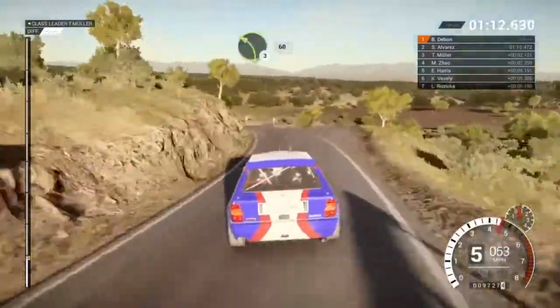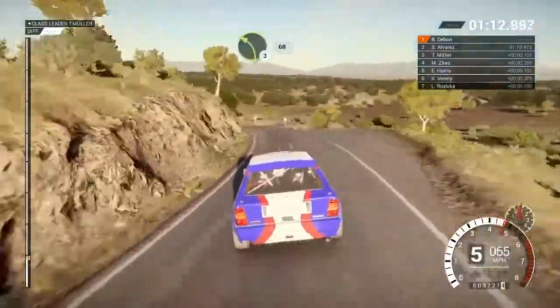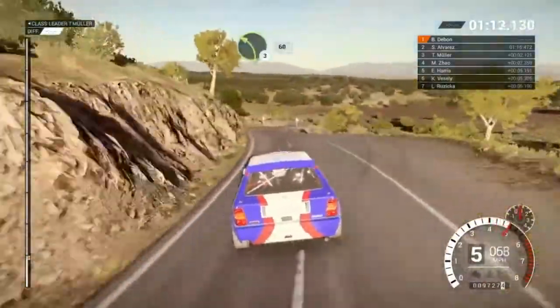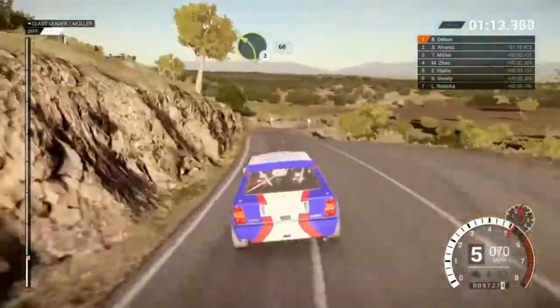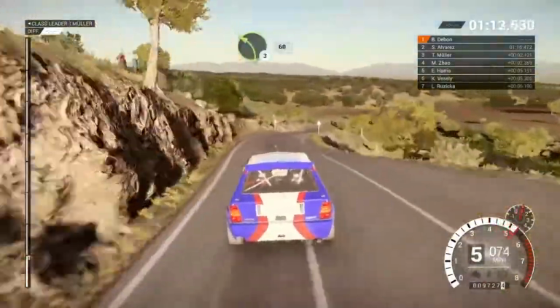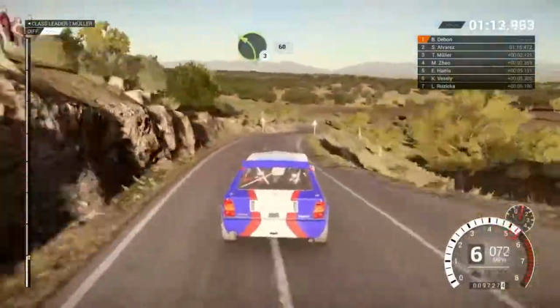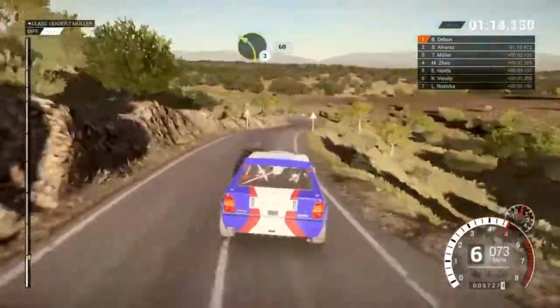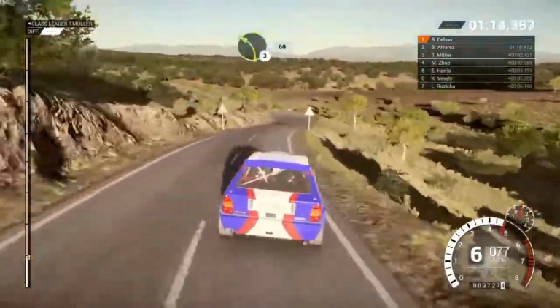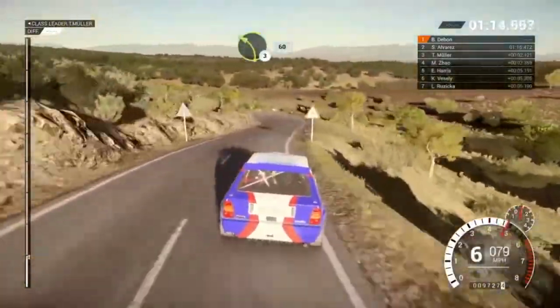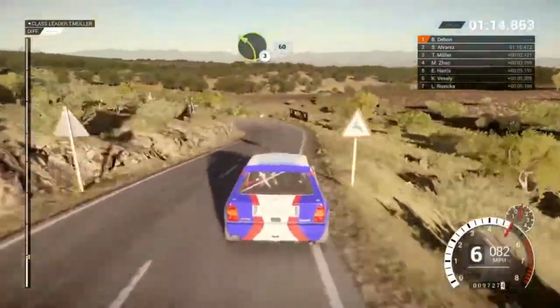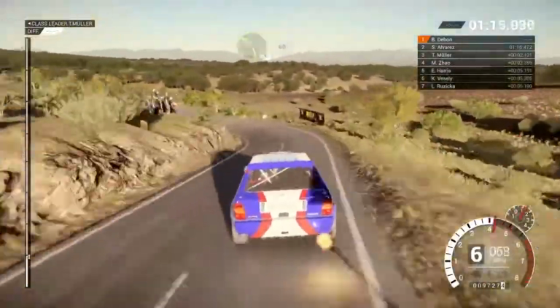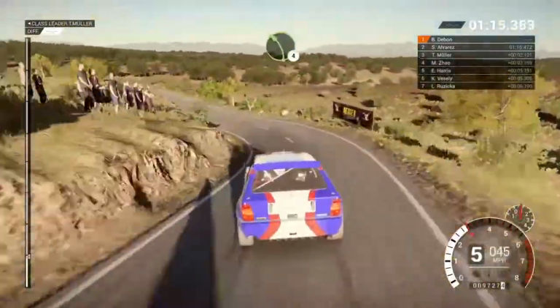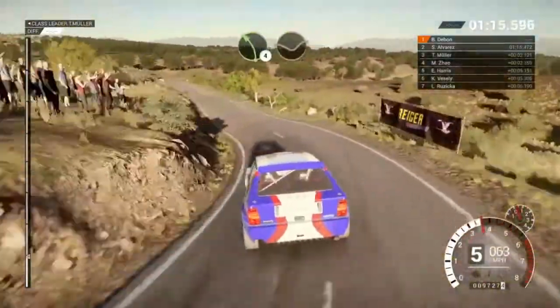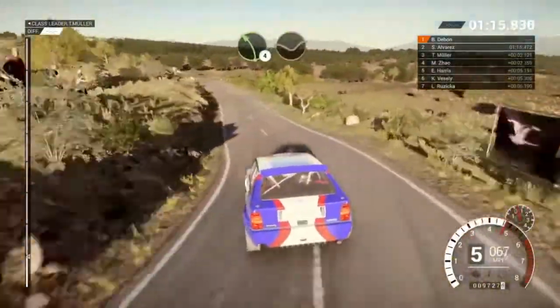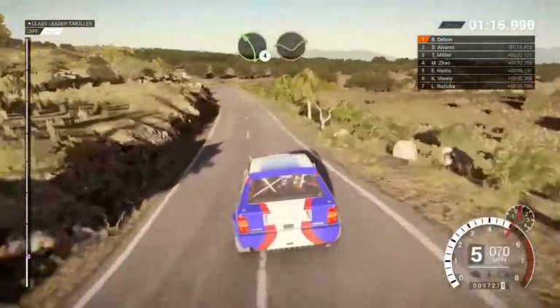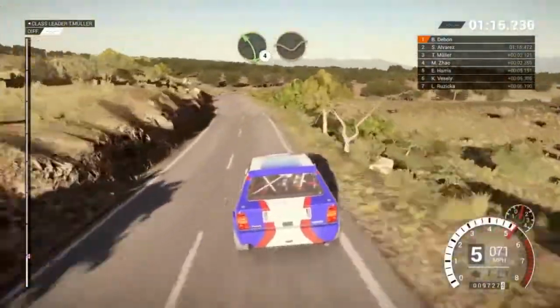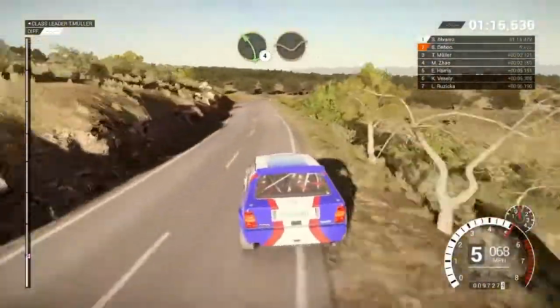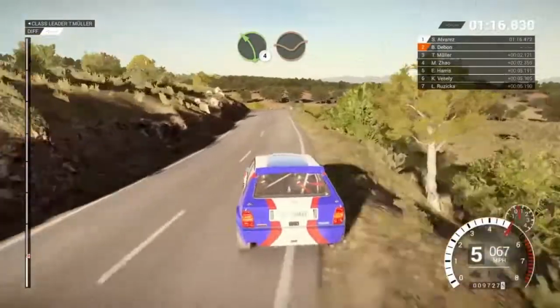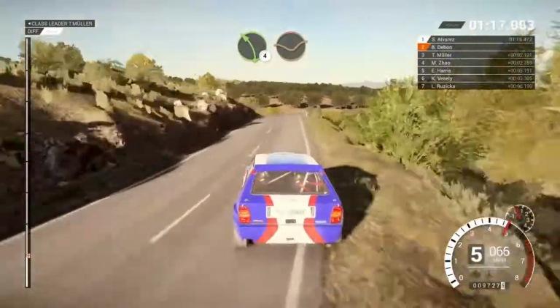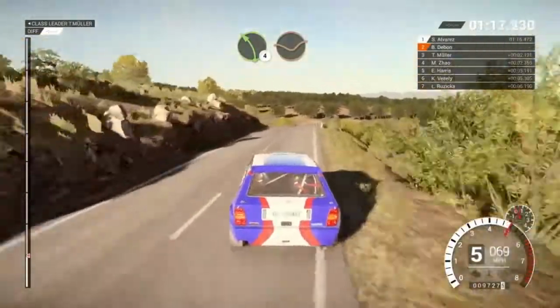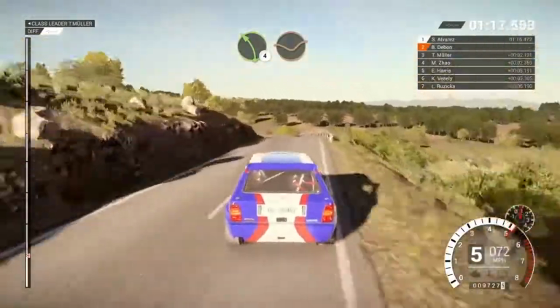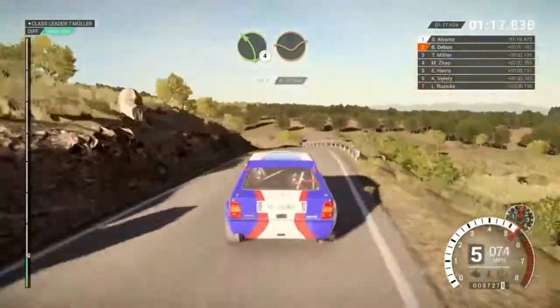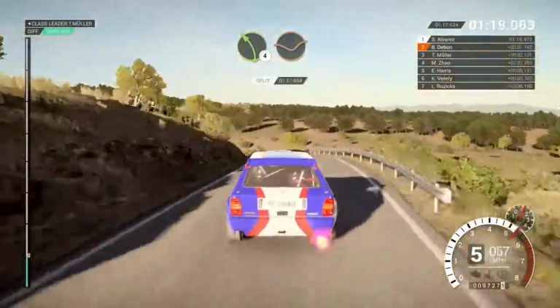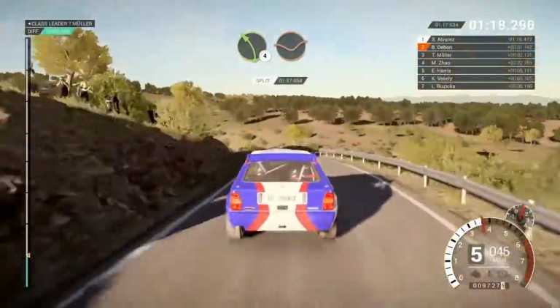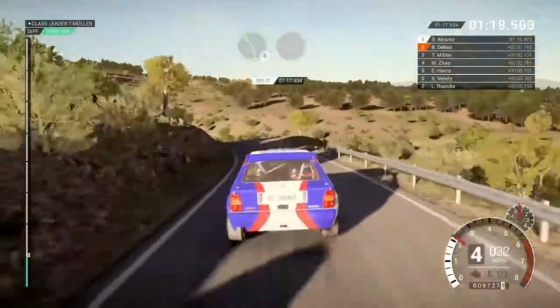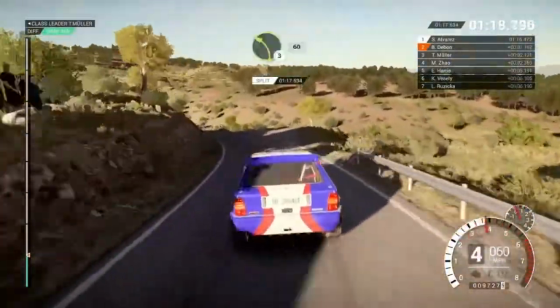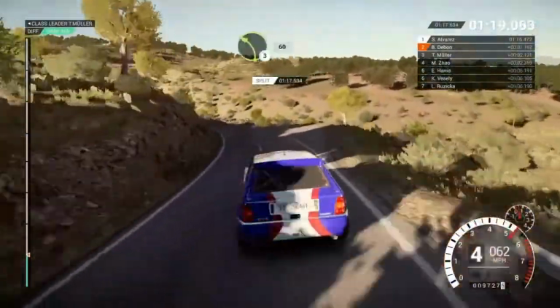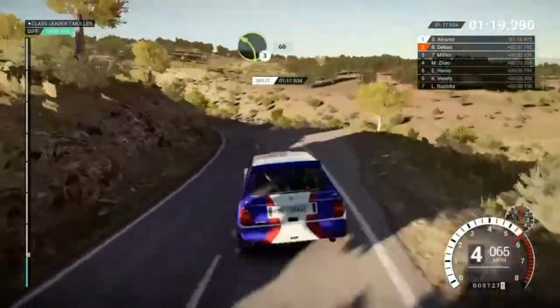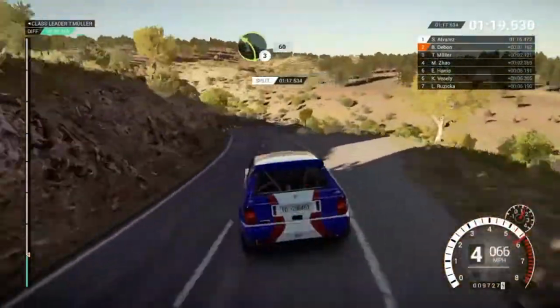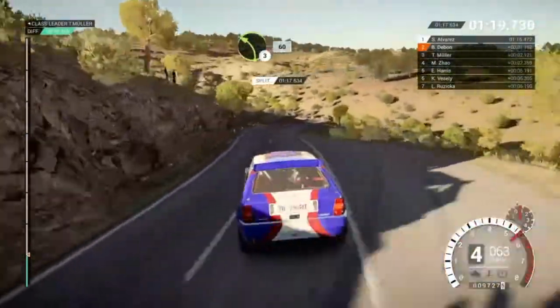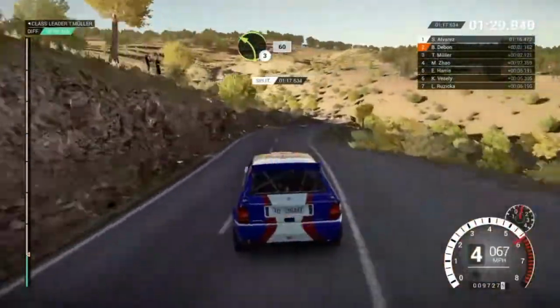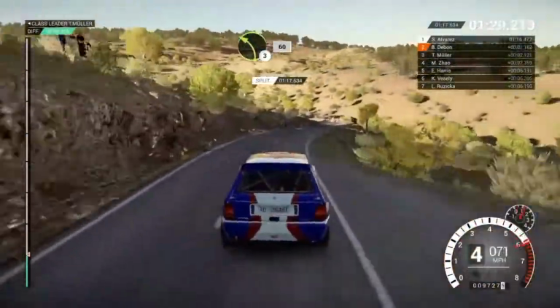Left 3, 60, left 4 through dip, and keep right over crest, left 3, 60.